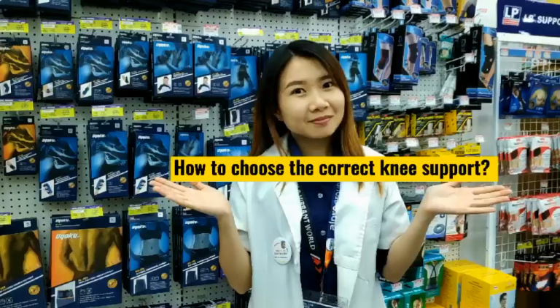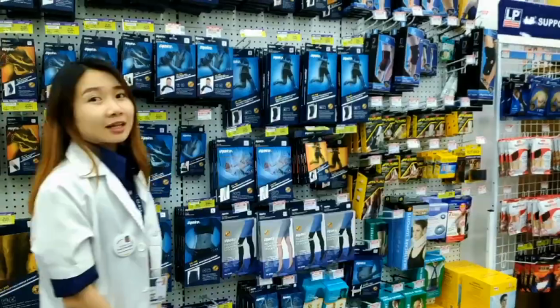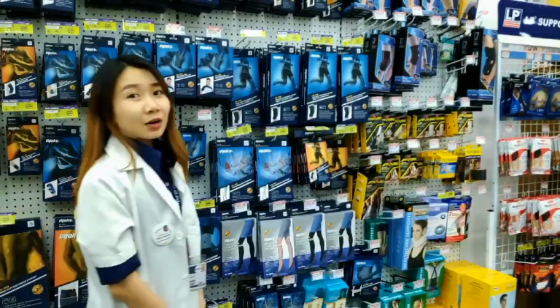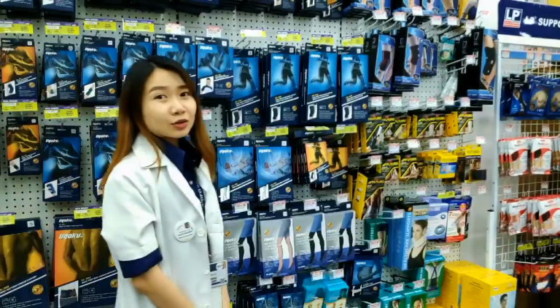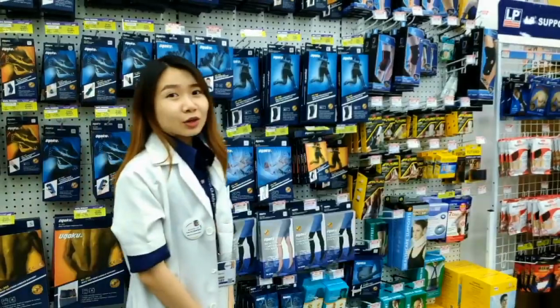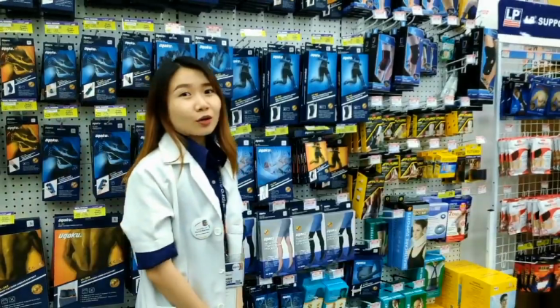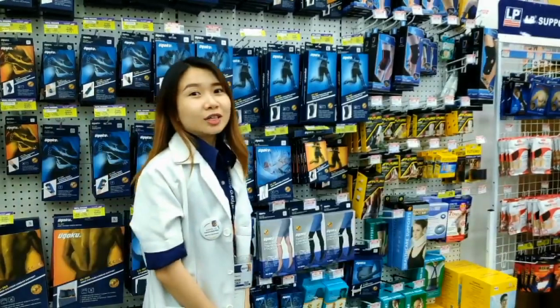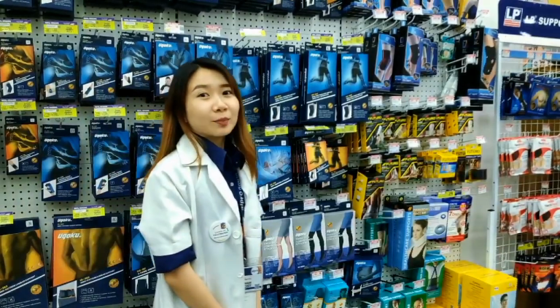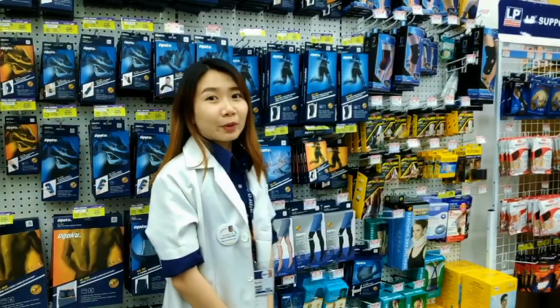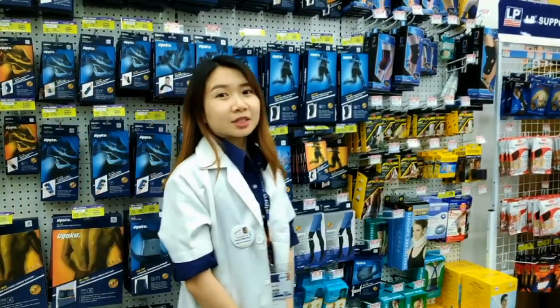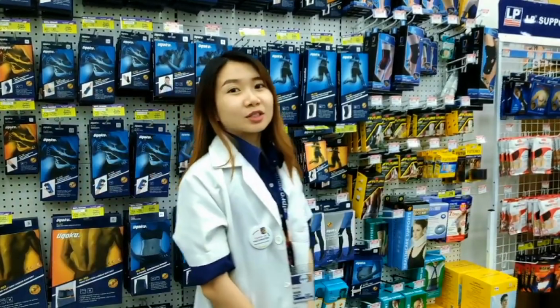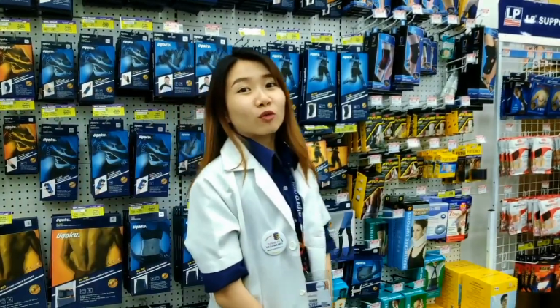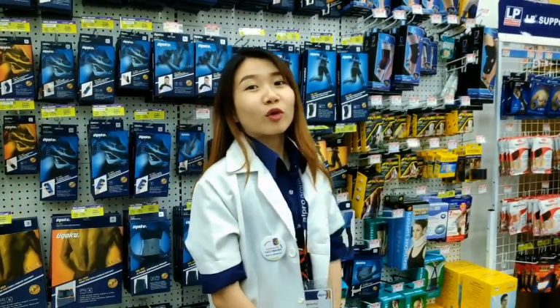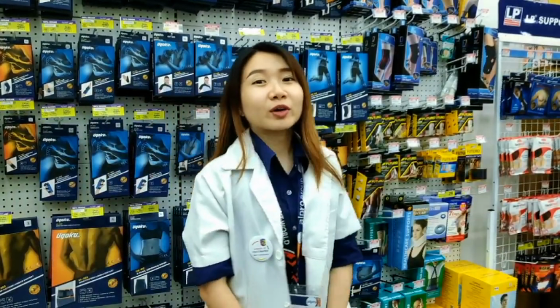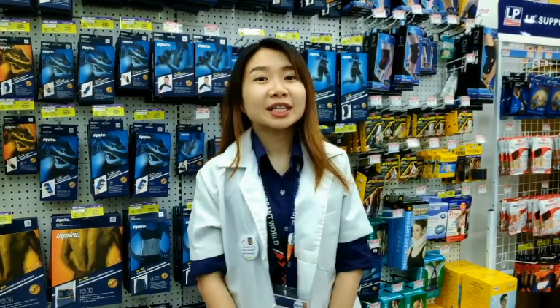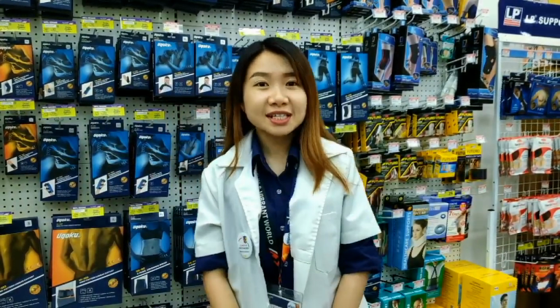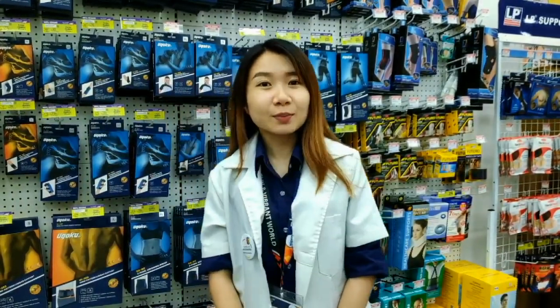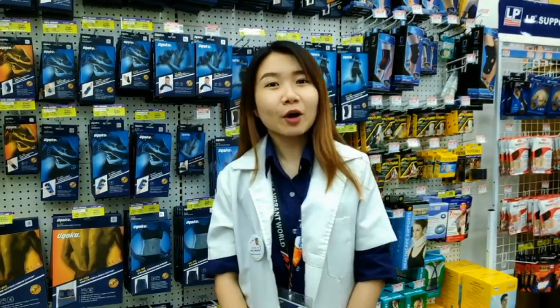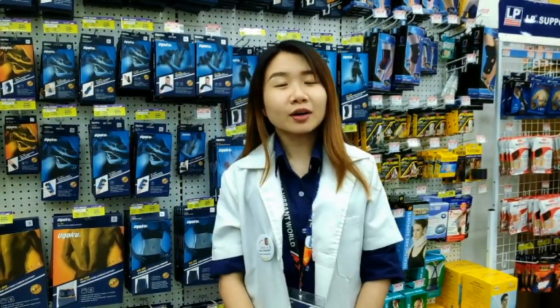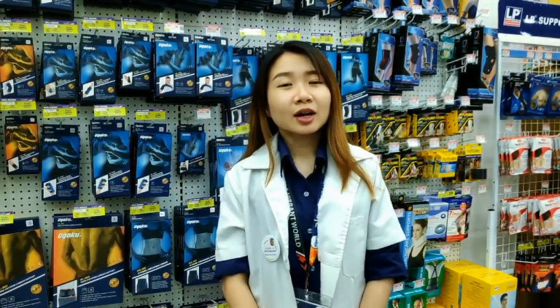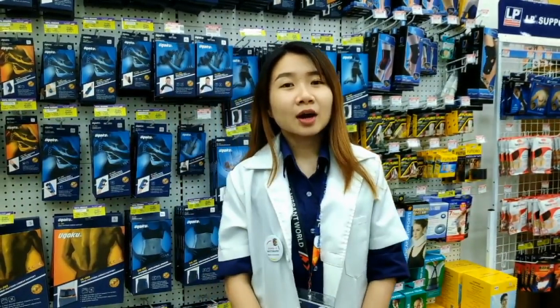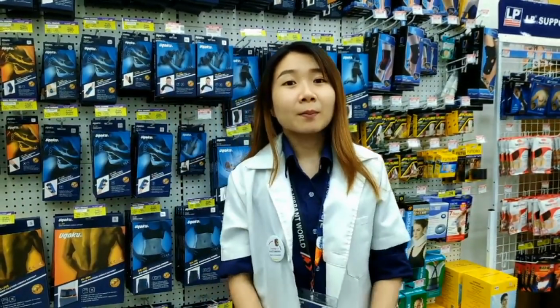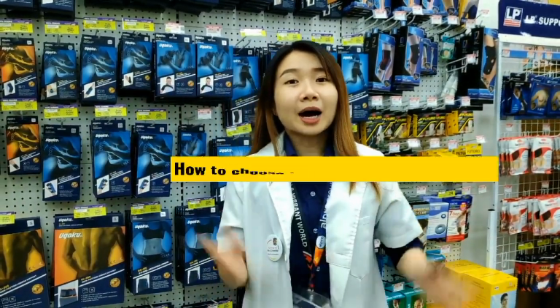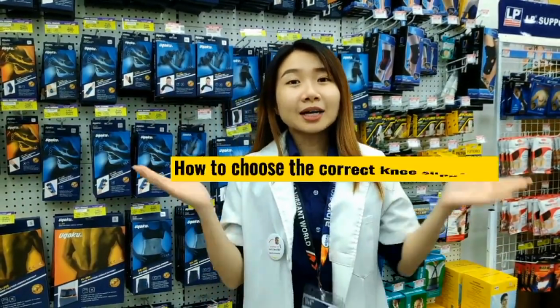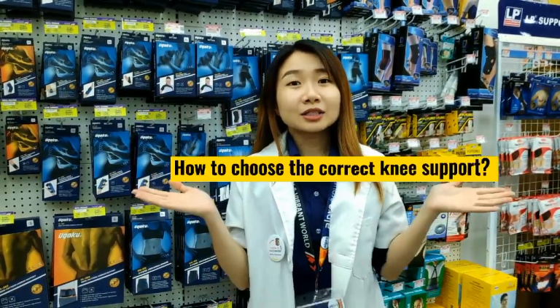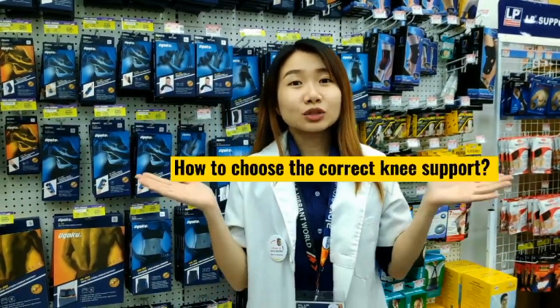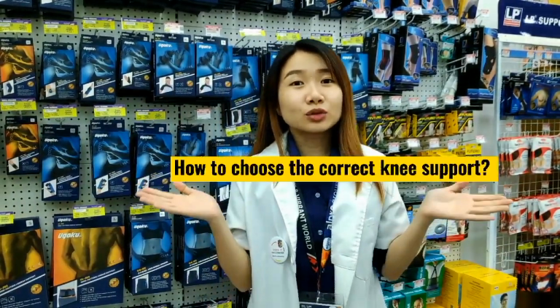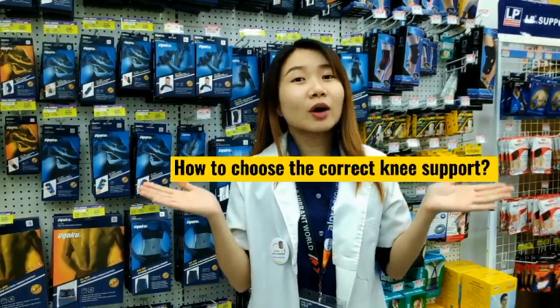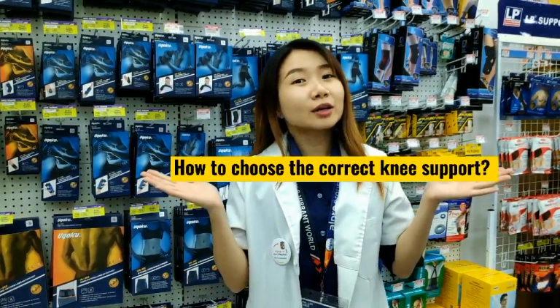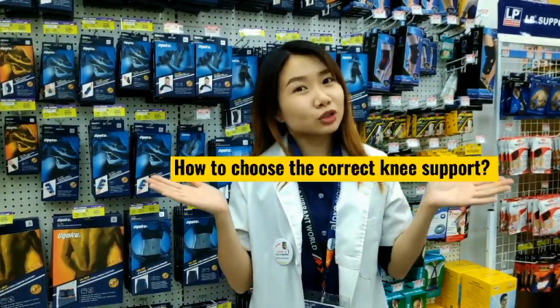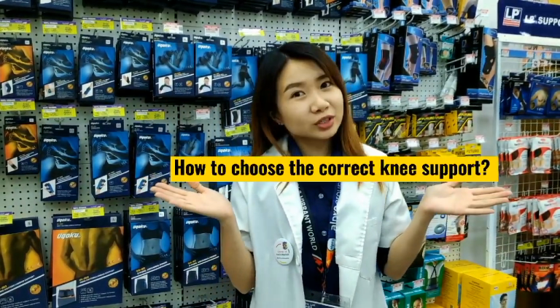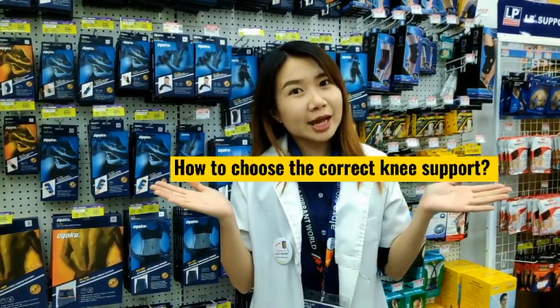Now you know the importance of wearing knee support, but do you know how to choose them?